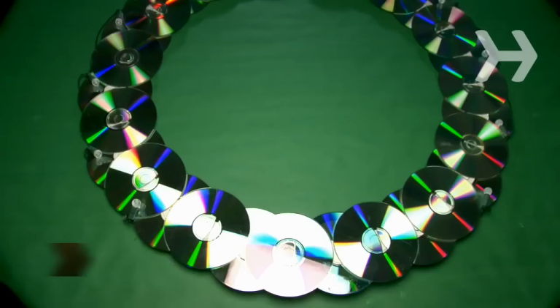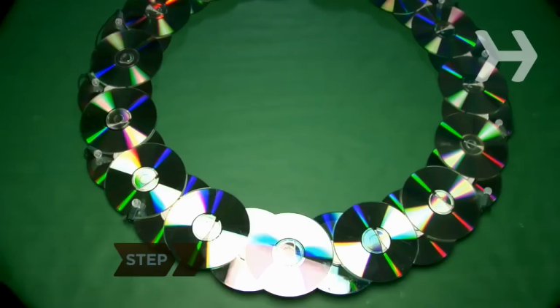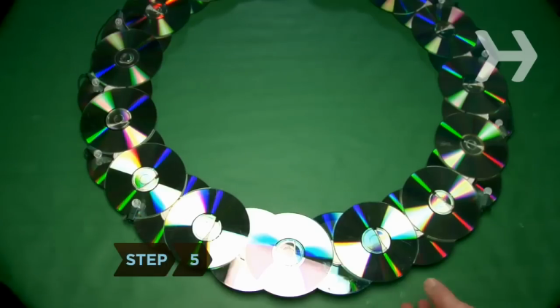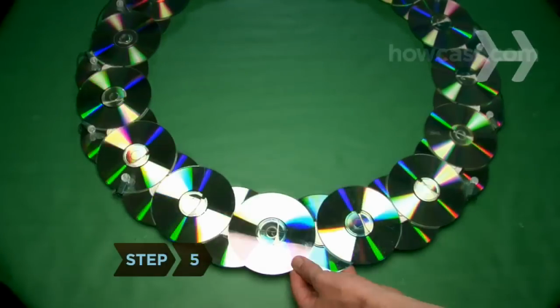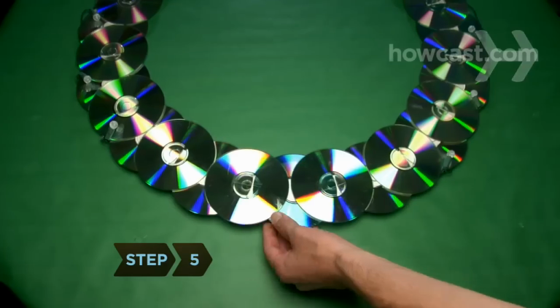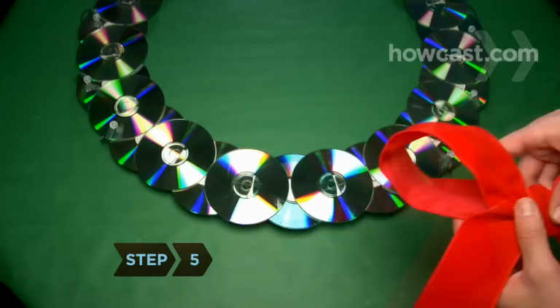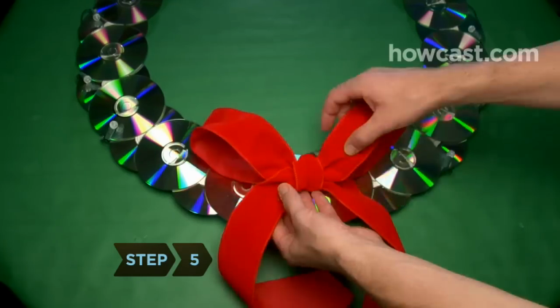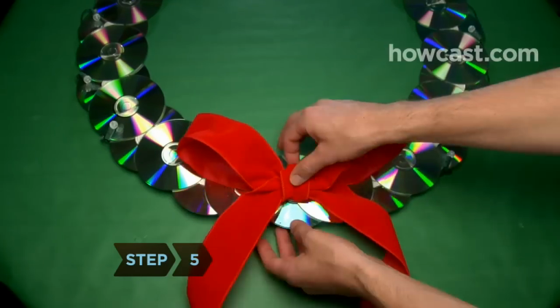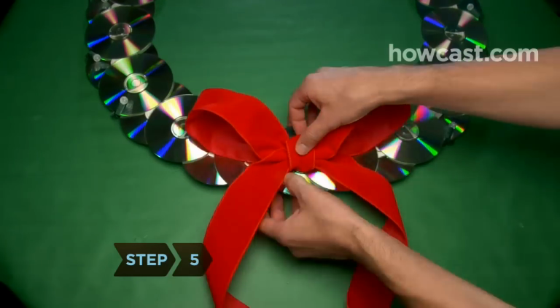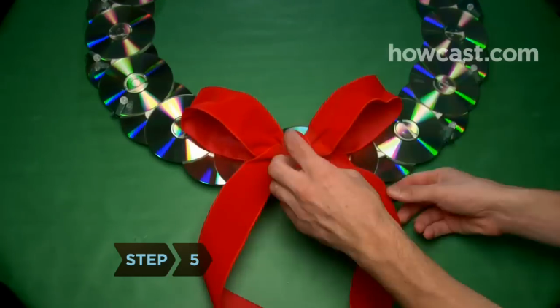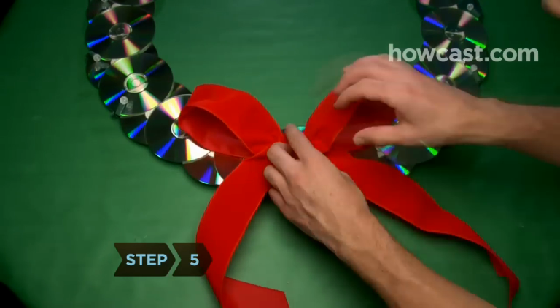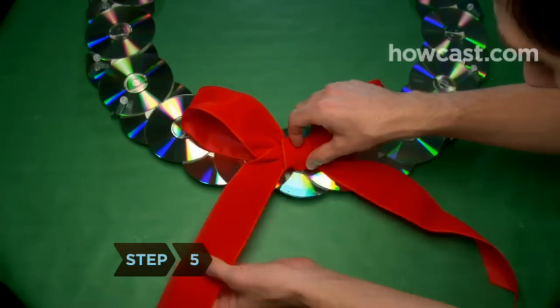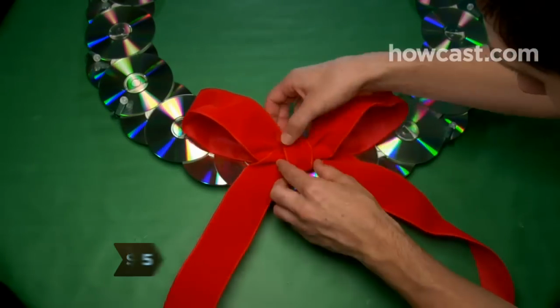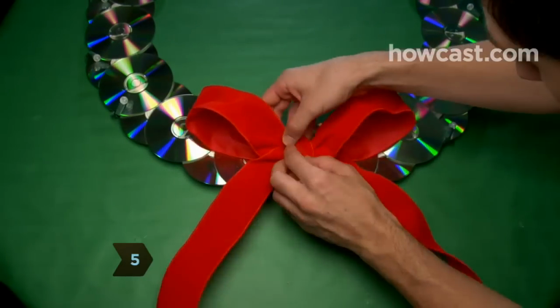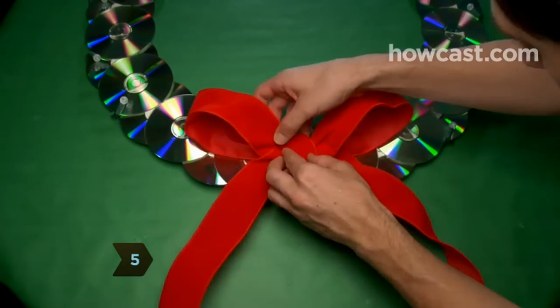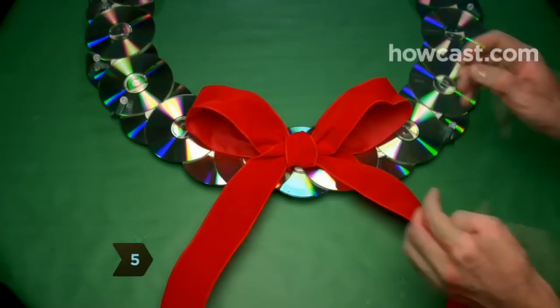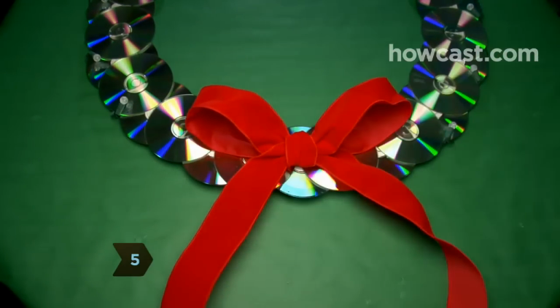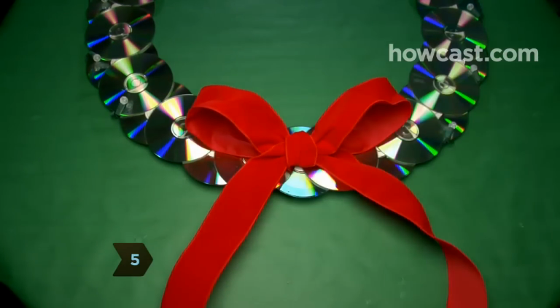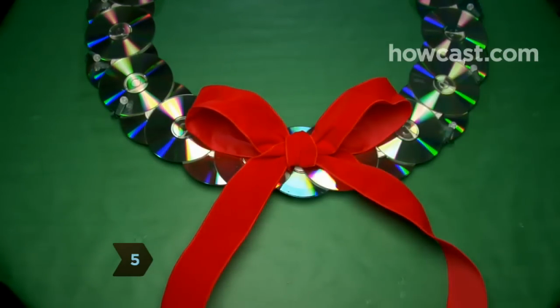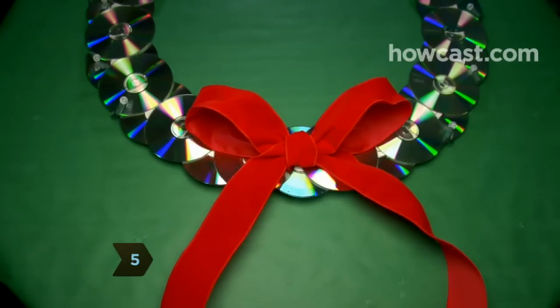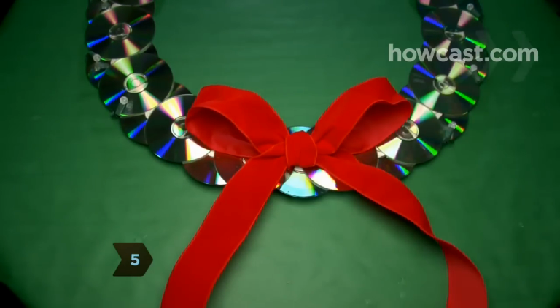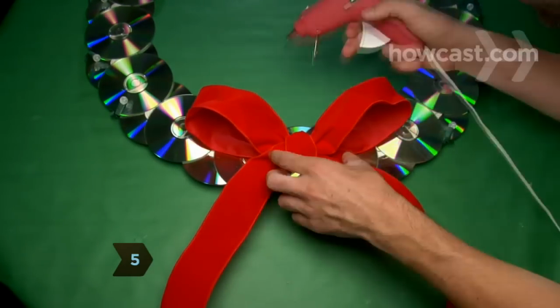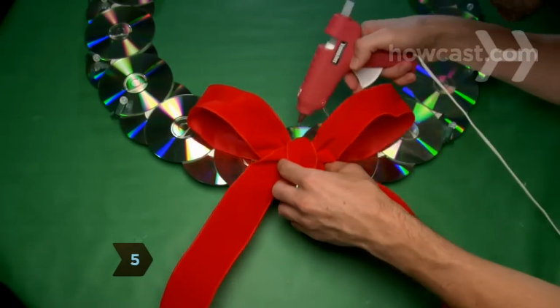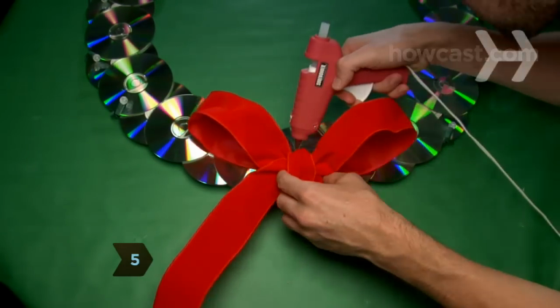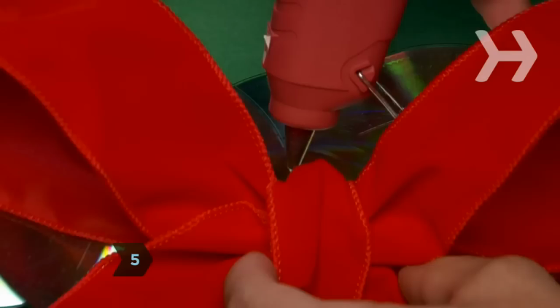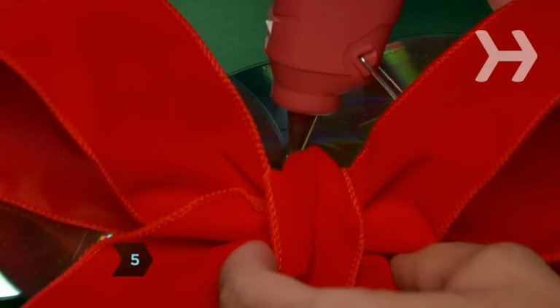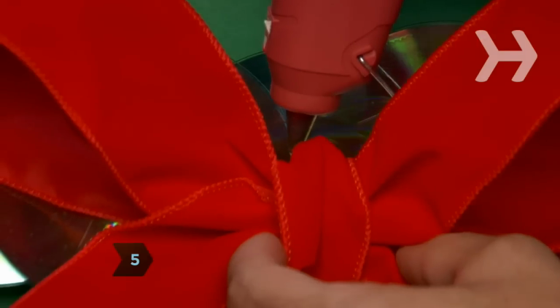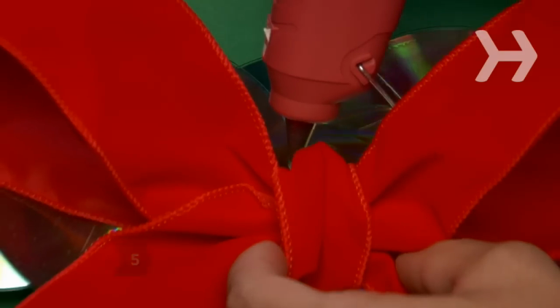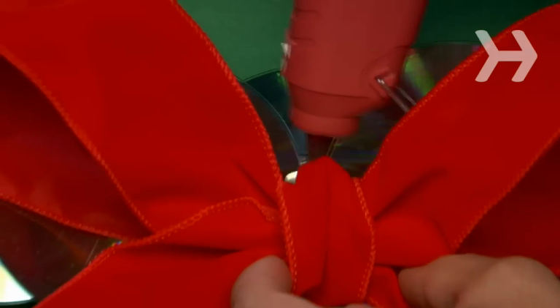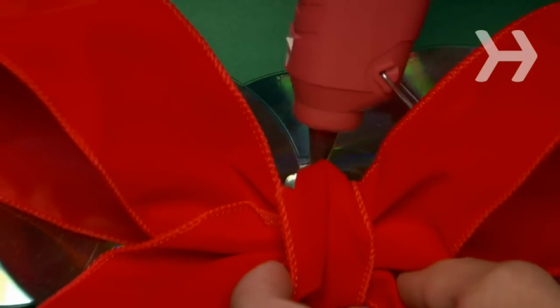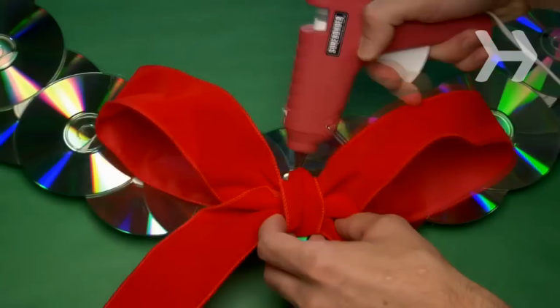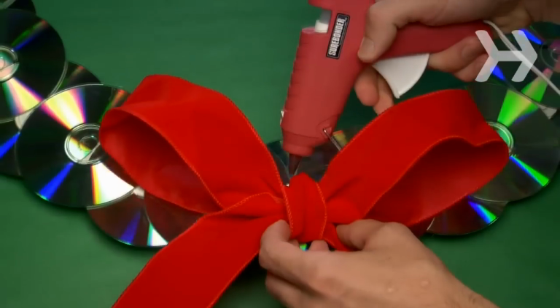Step 5. Glue the bow or tie the ribbon to the bottom of the wreath to give your creation some holiday flair.